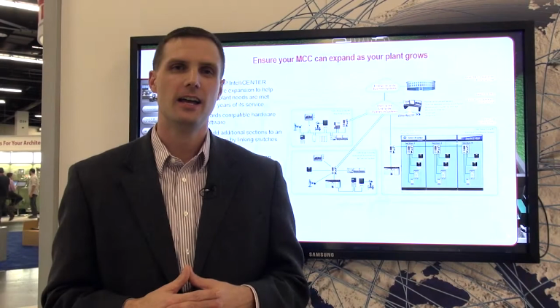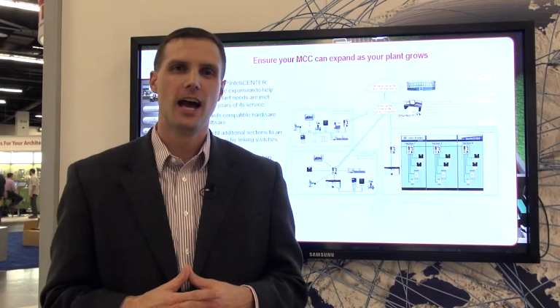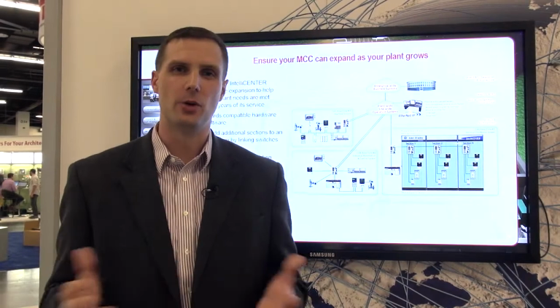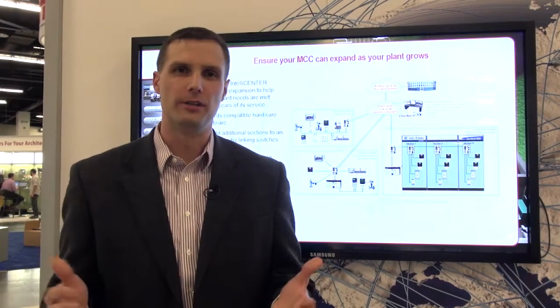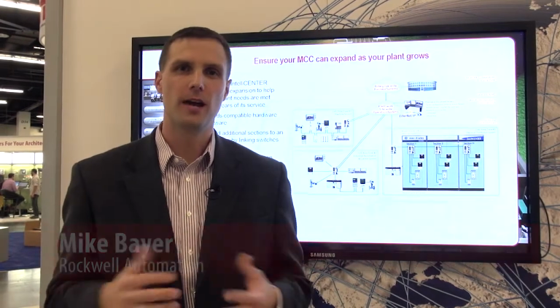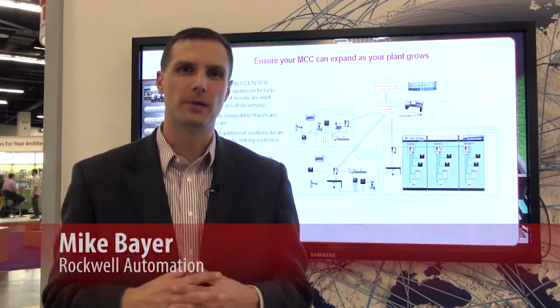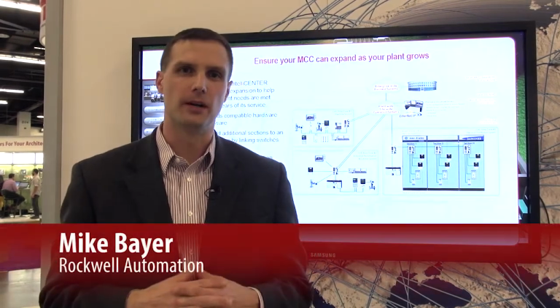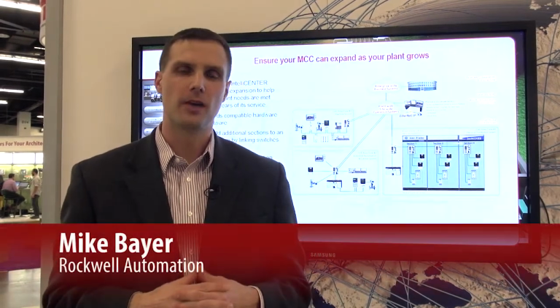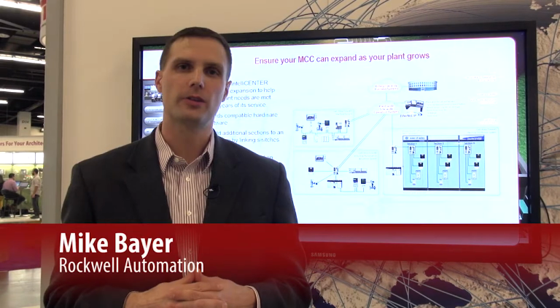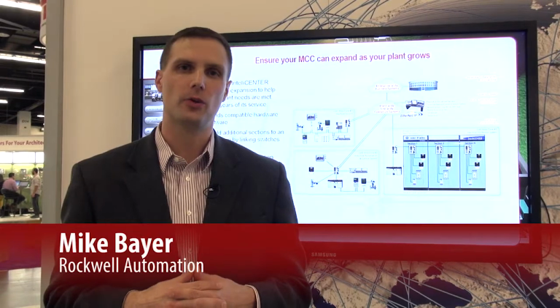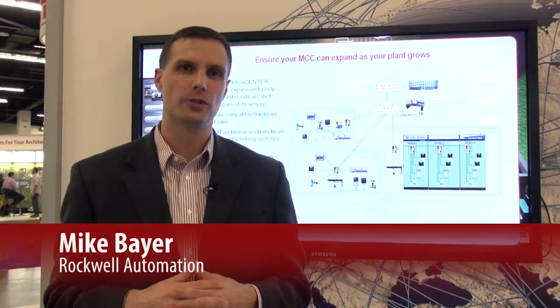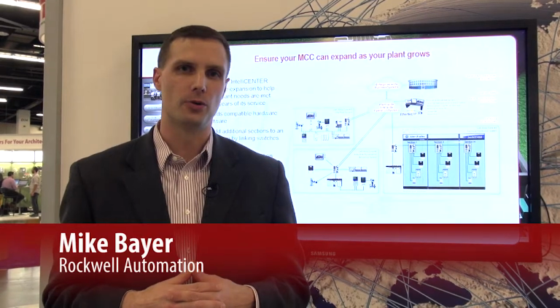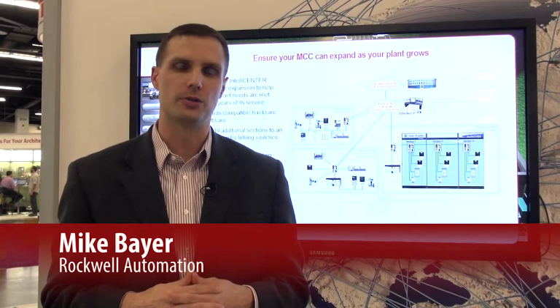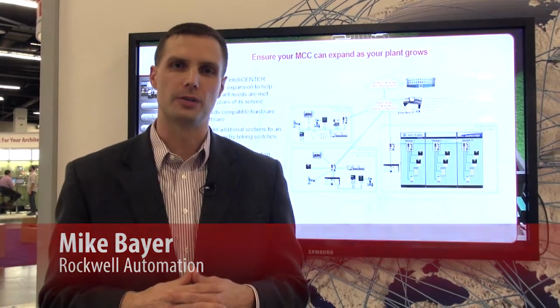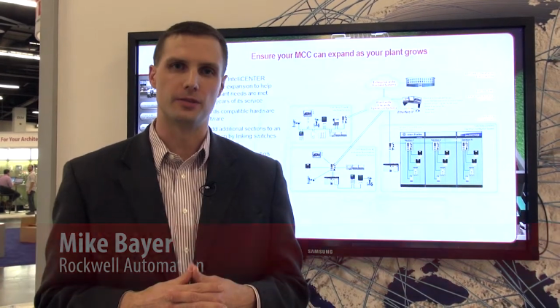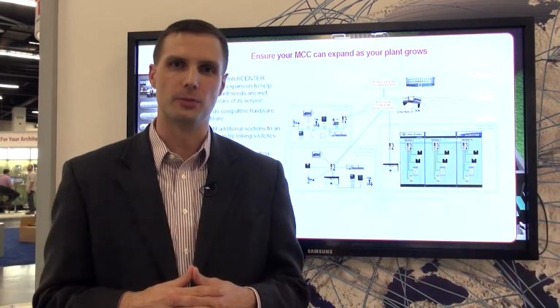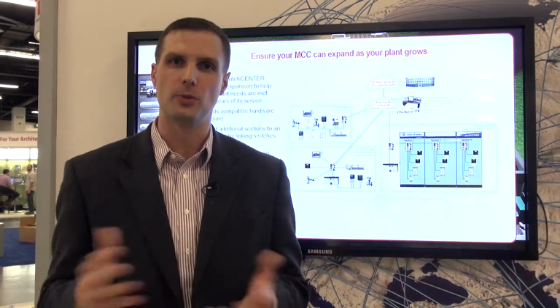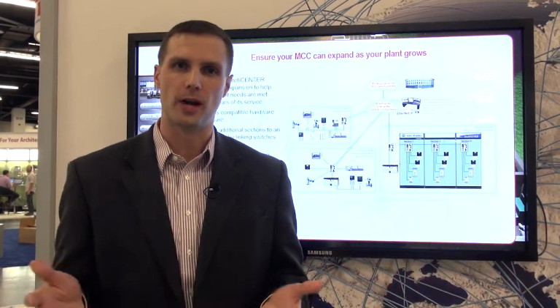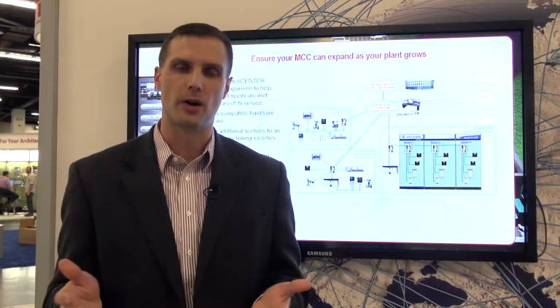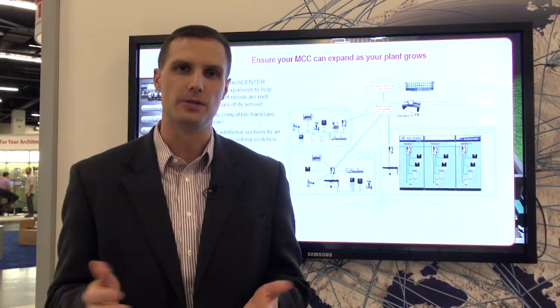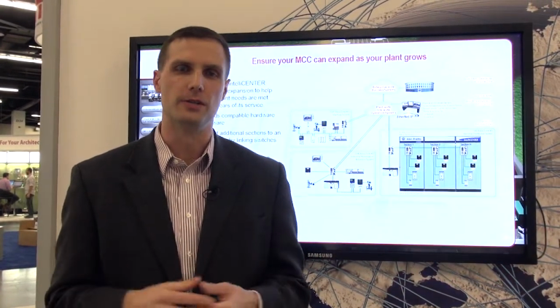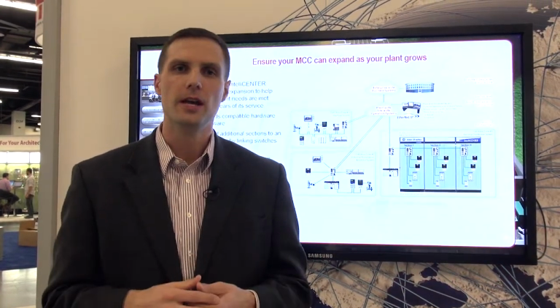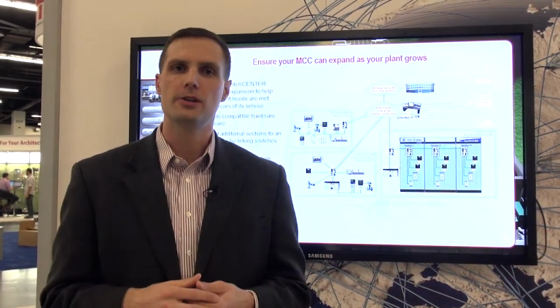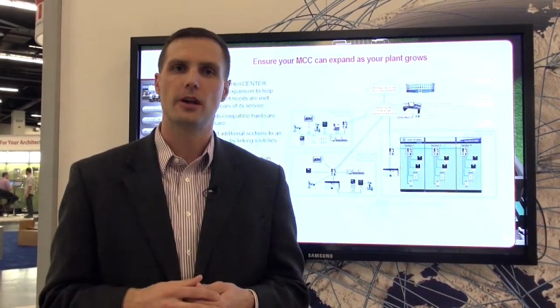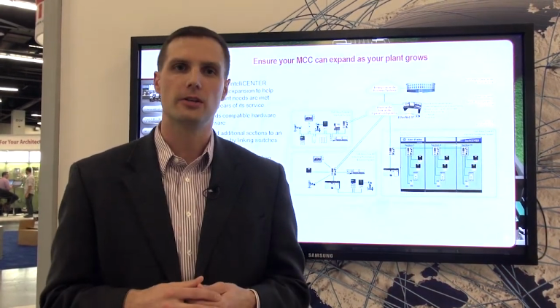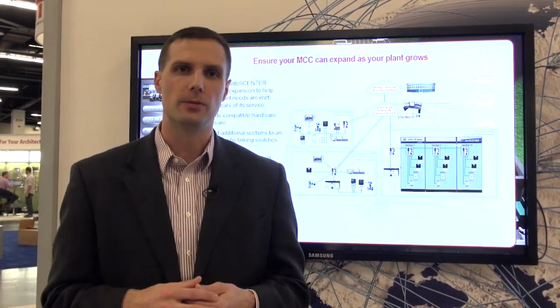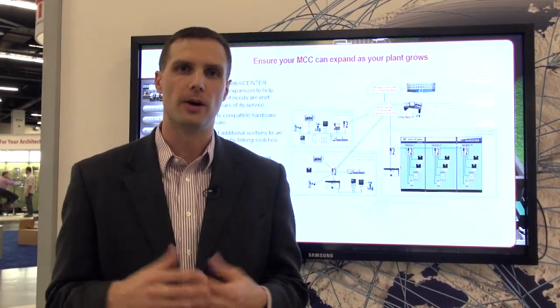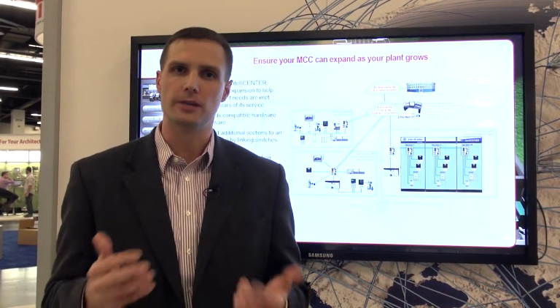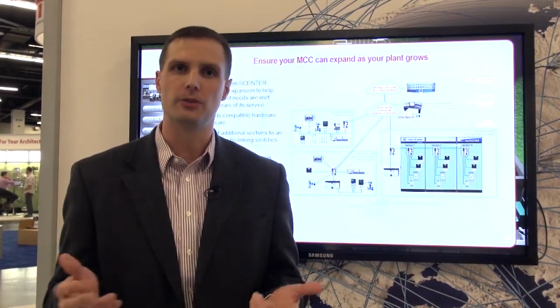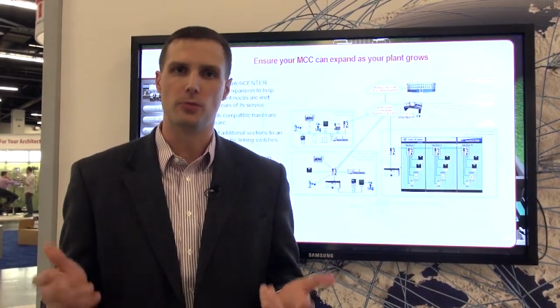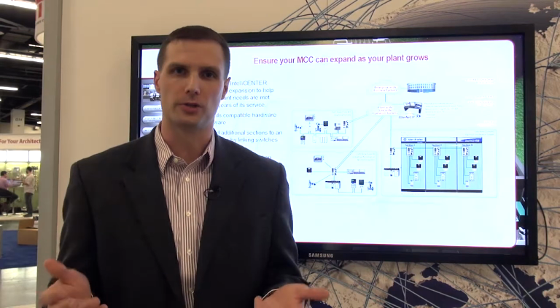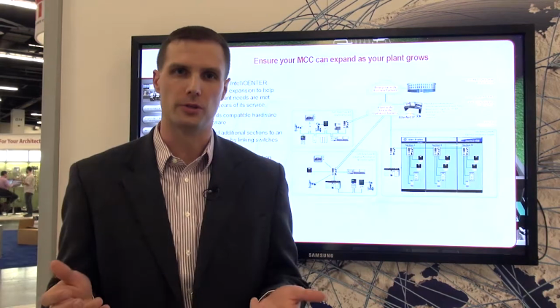Hi everyone, I'm Mike Baer. I'm with the Low Voltage Motor Control Centers group with Rockwell Automation, here to talk to you a little bit about intelligent motor controls.